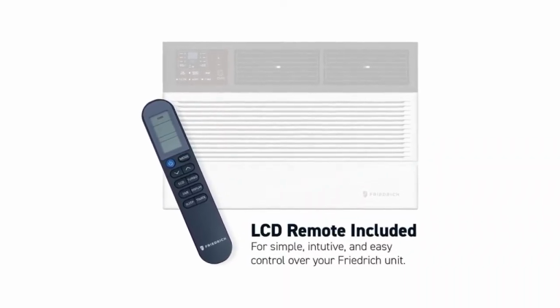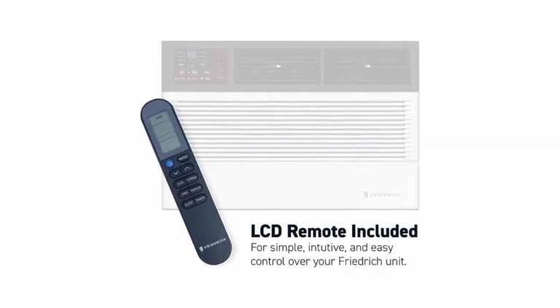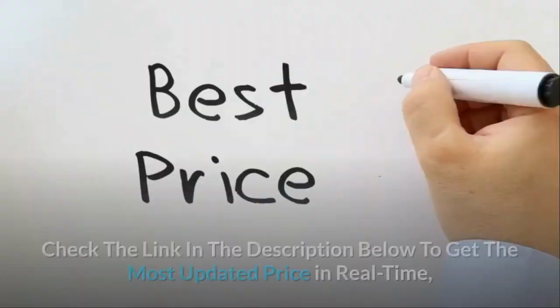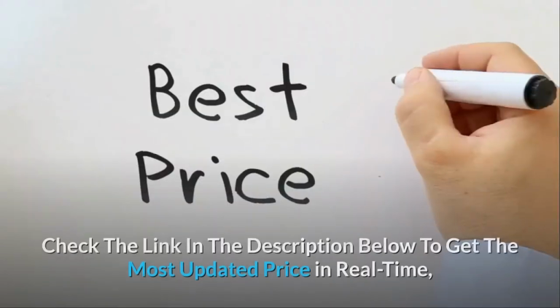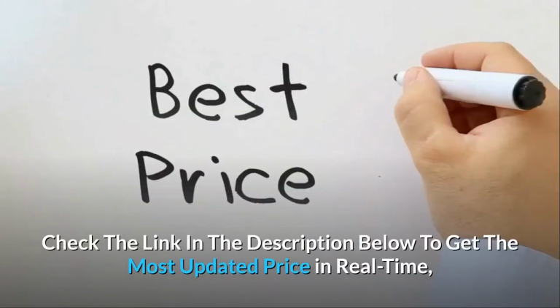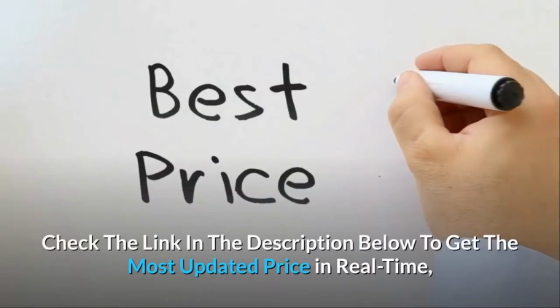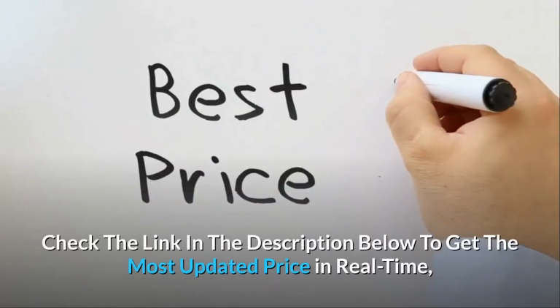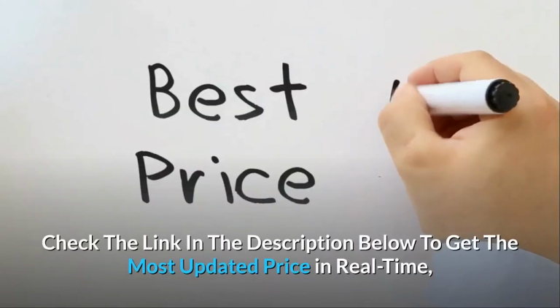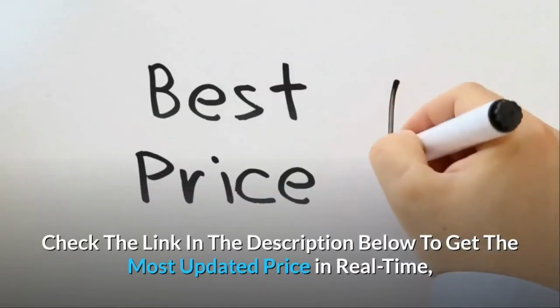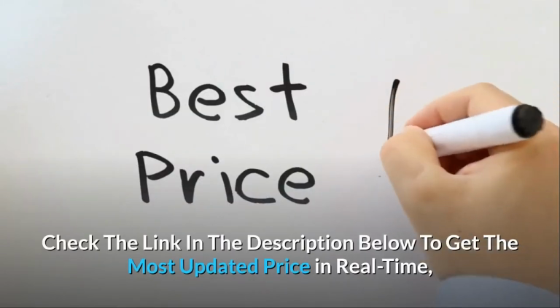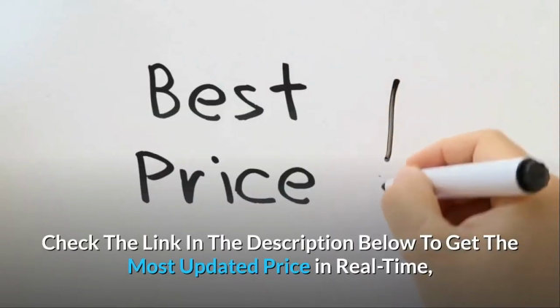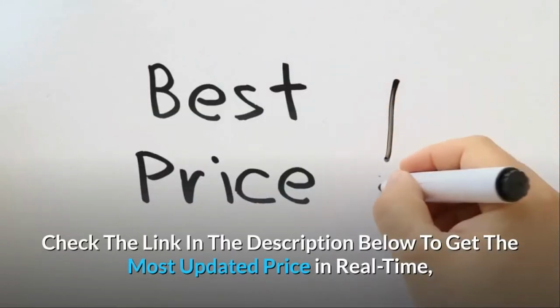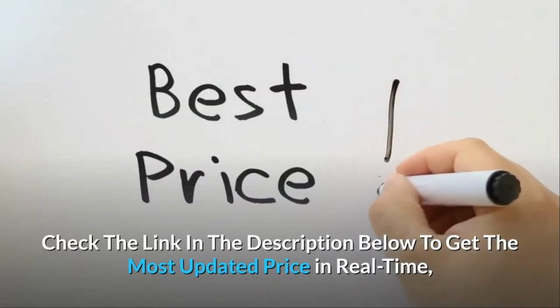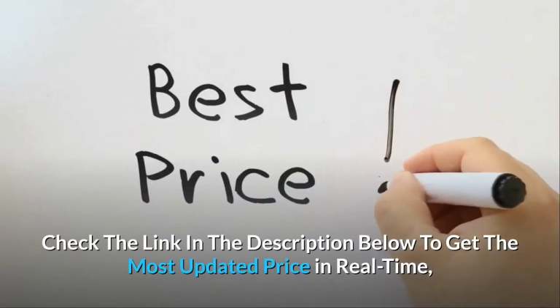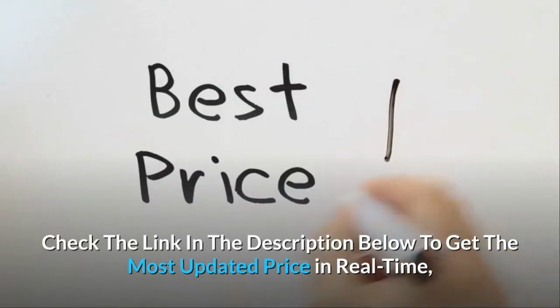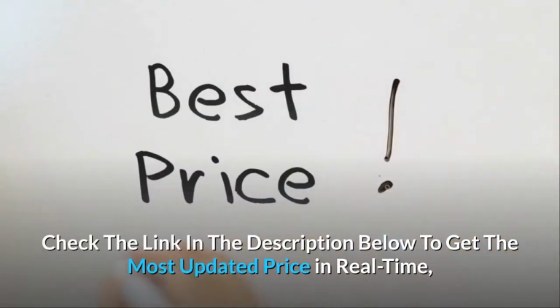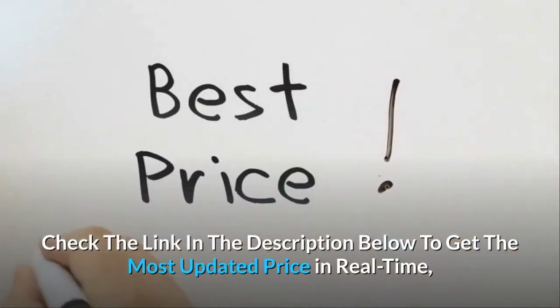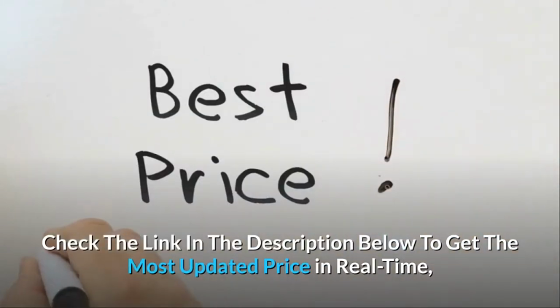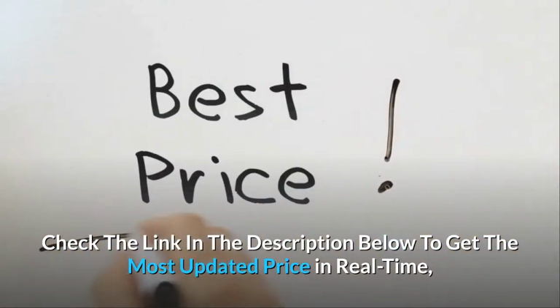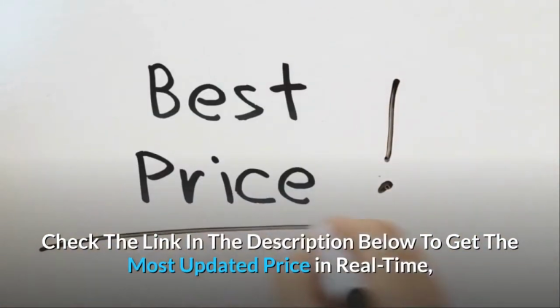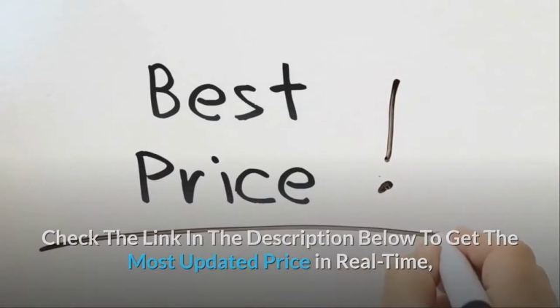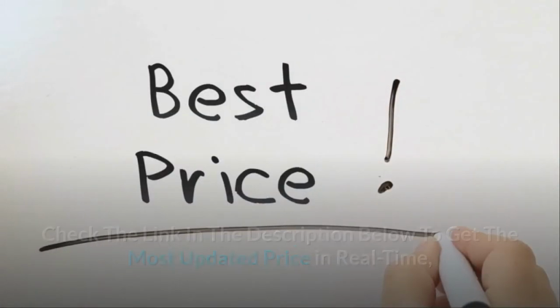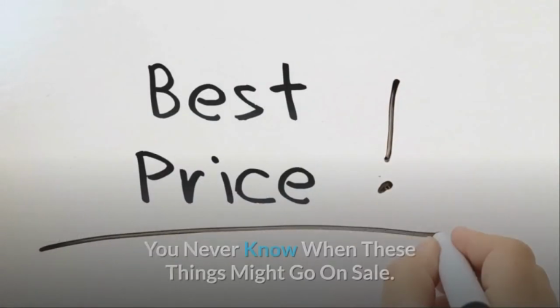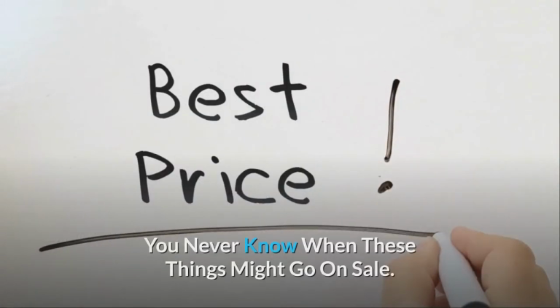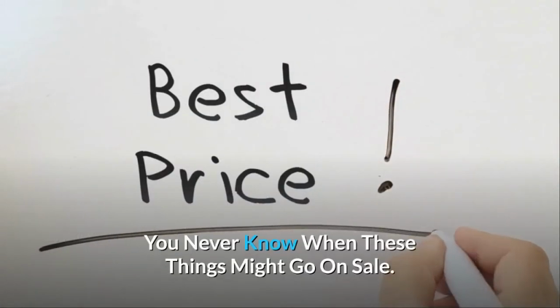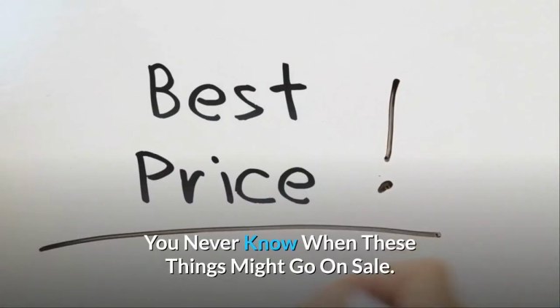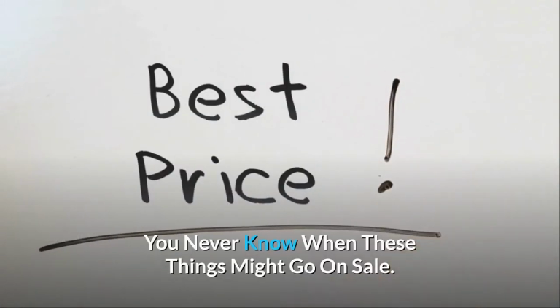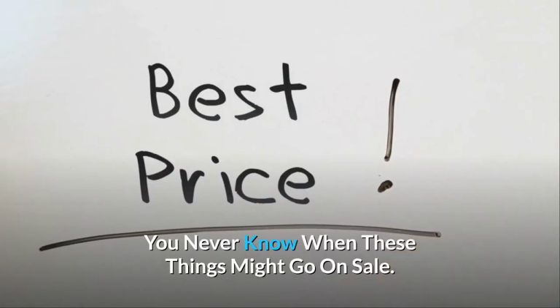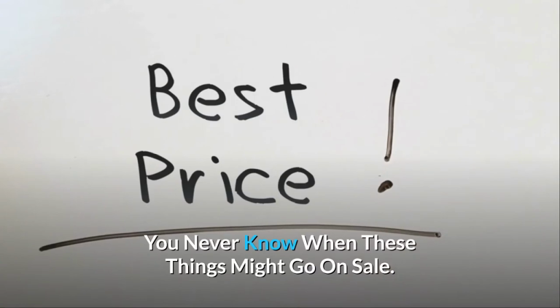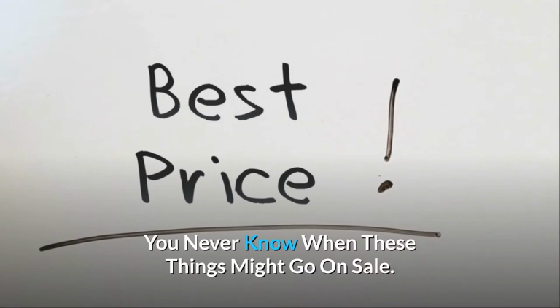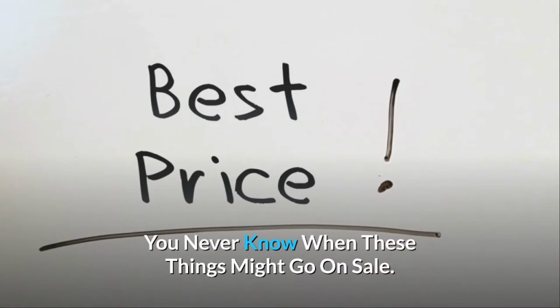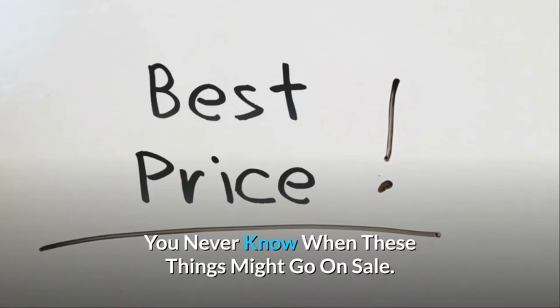Check the link in the description below to get the most updated price in real-time — you never know when these things might go on sale.